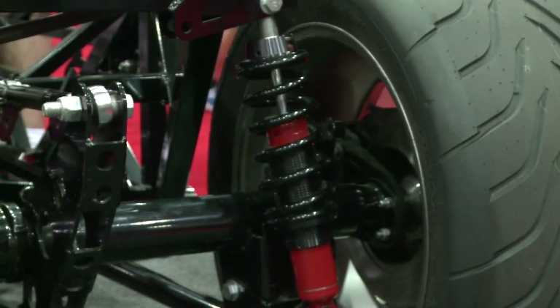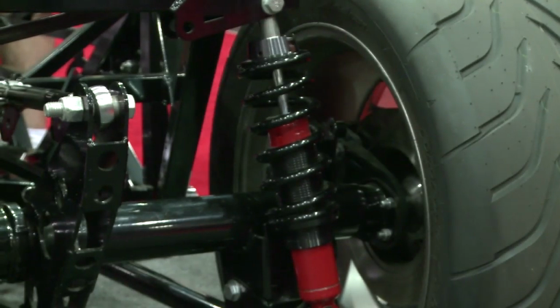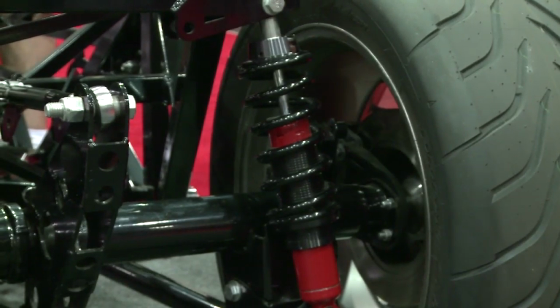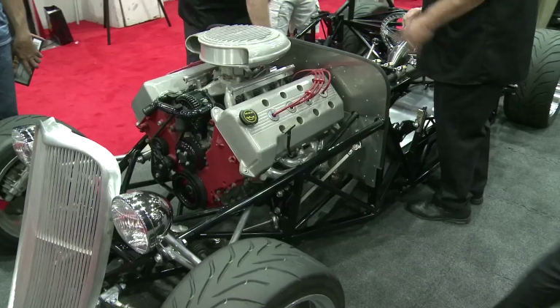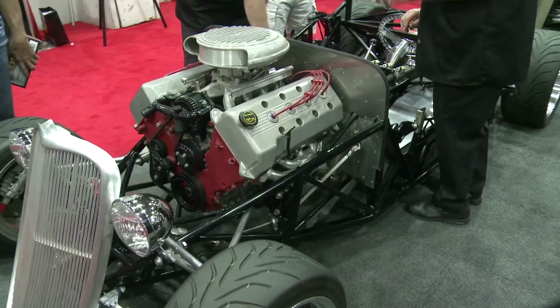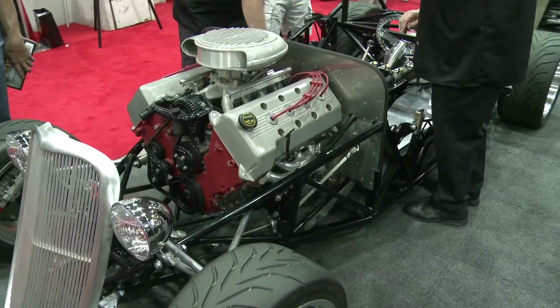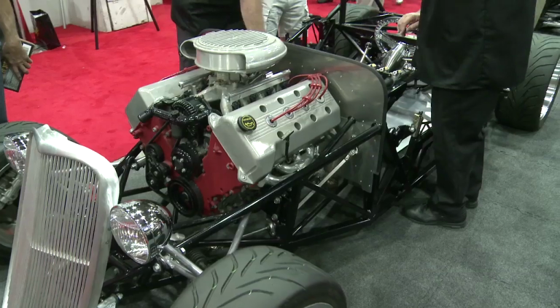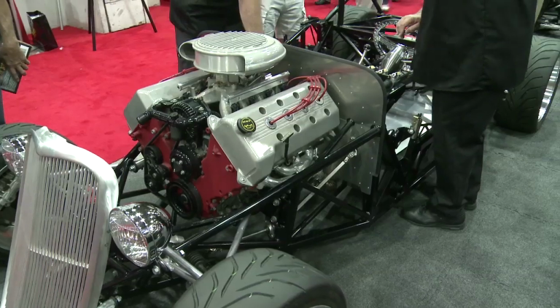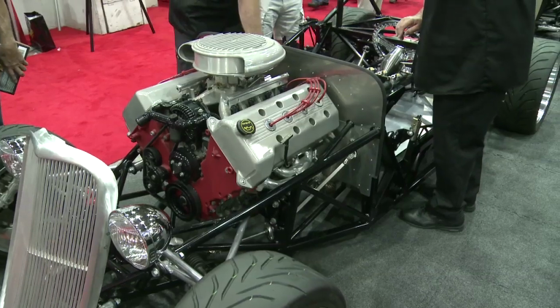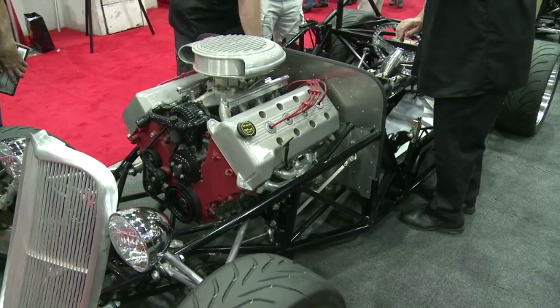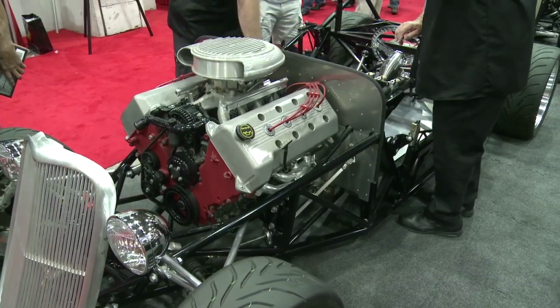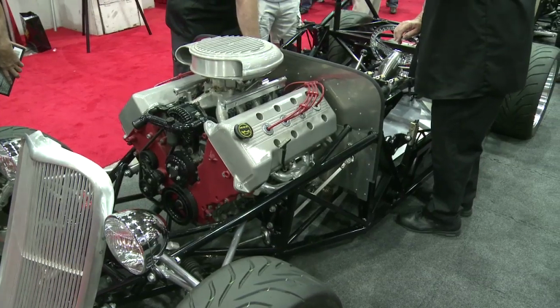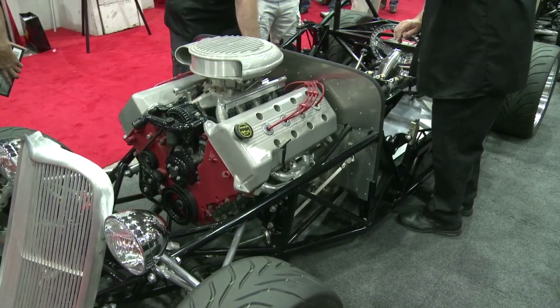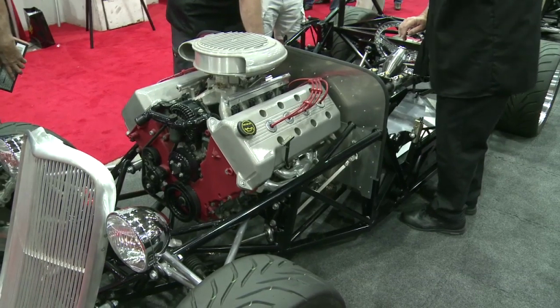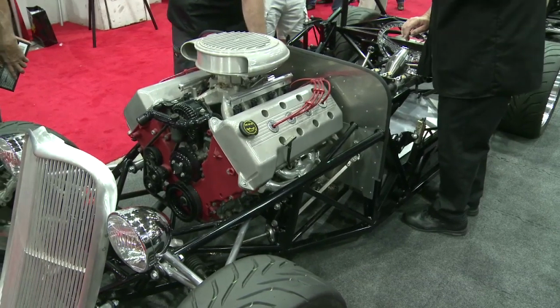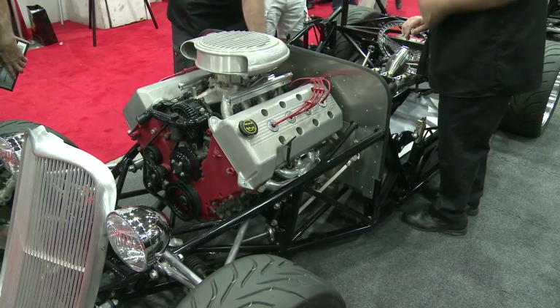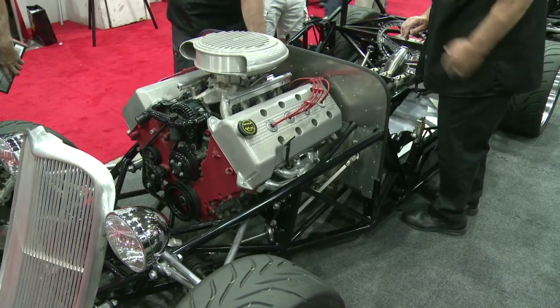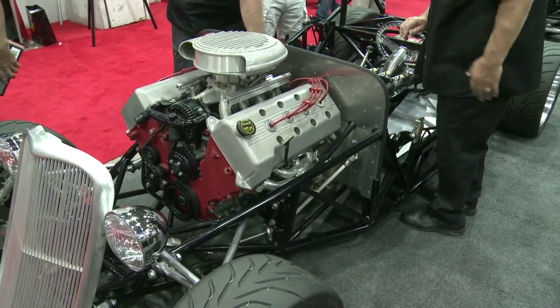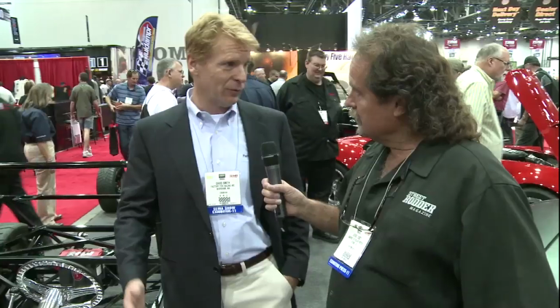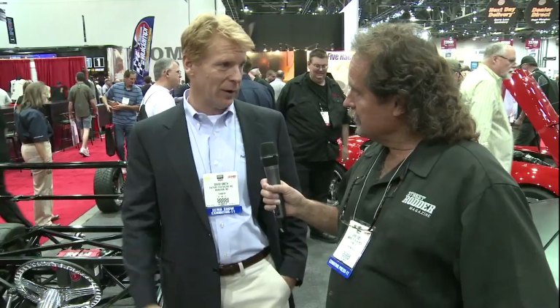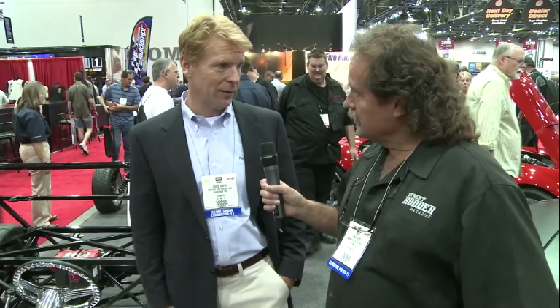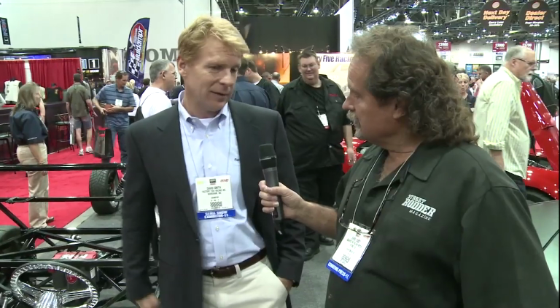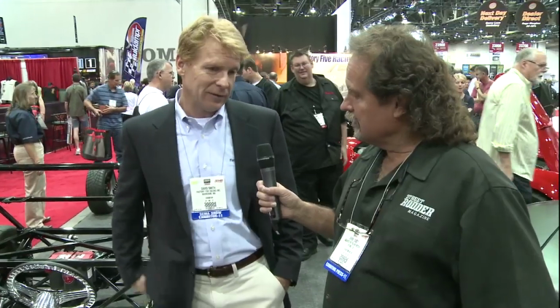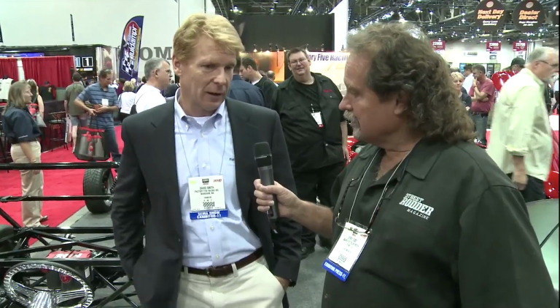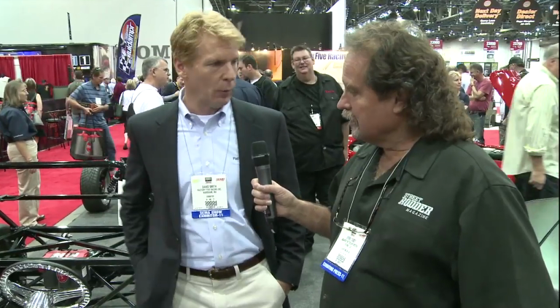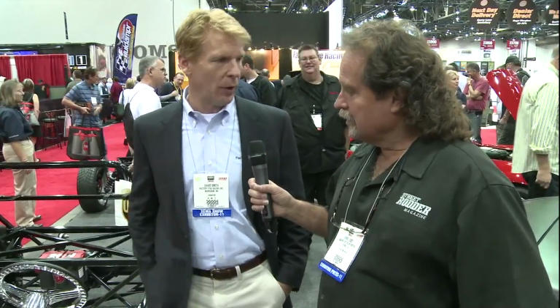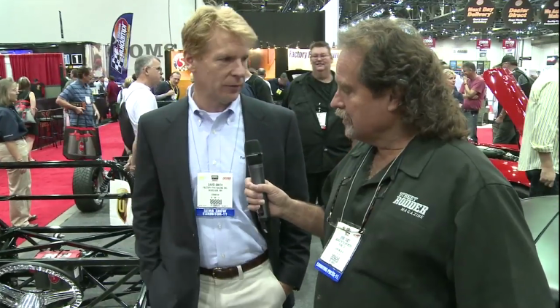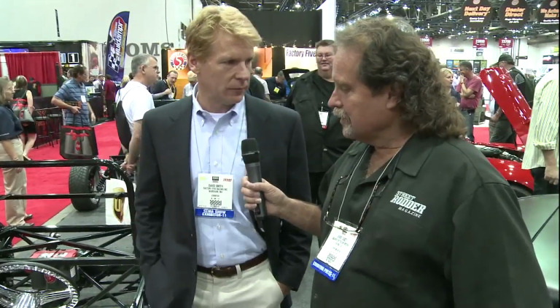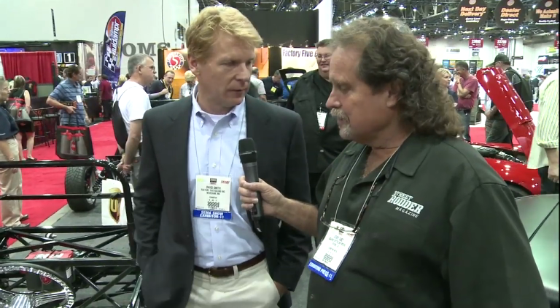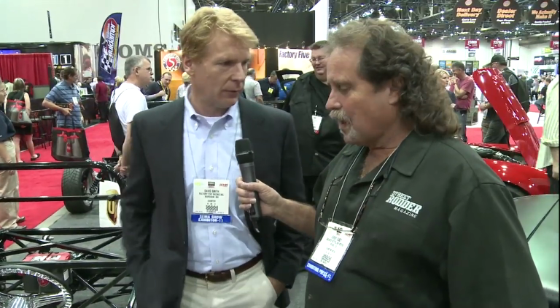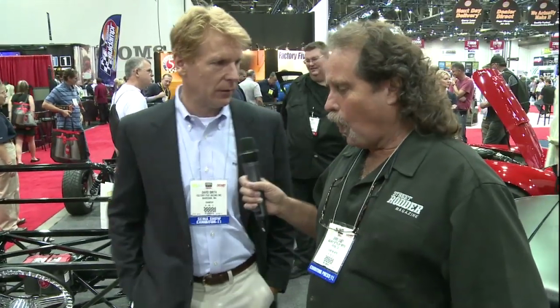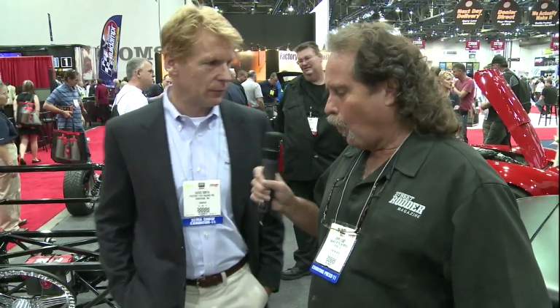Making a car that's affordable and easy to build, well-engineered but performs well — that's kind of what we brought to the hot rod industry.